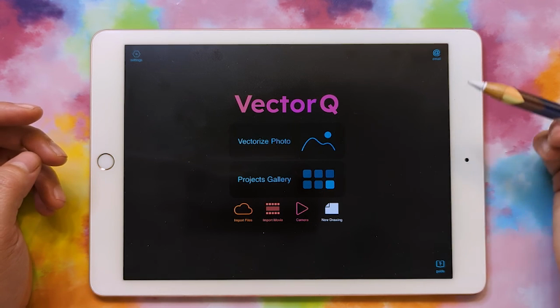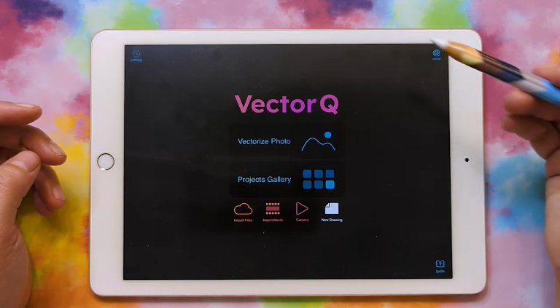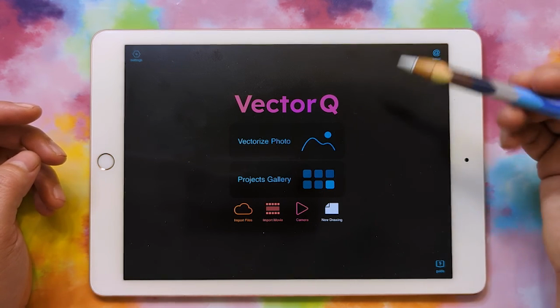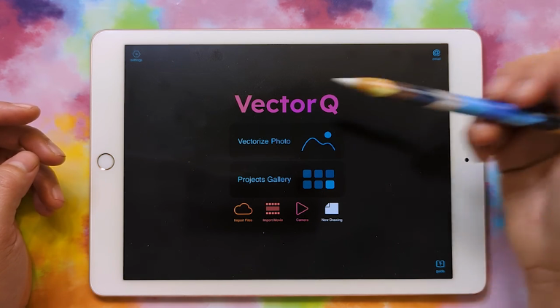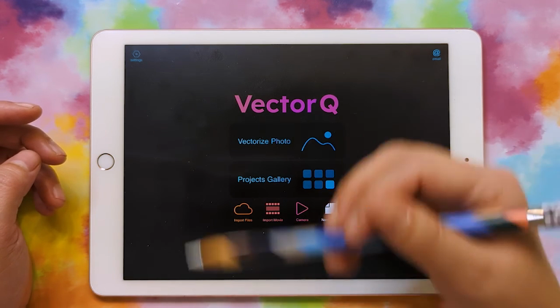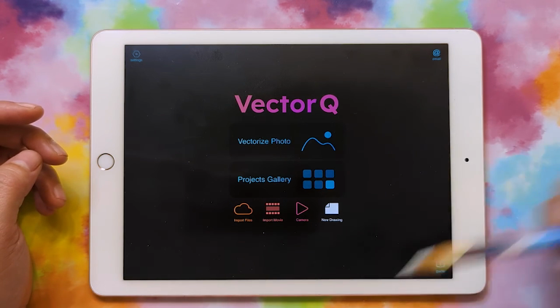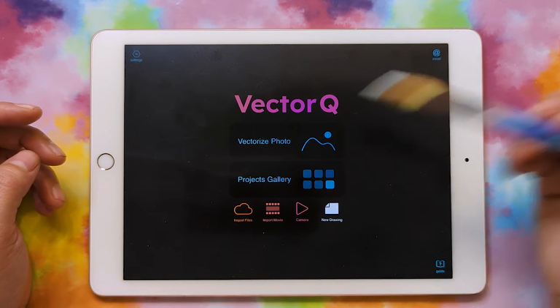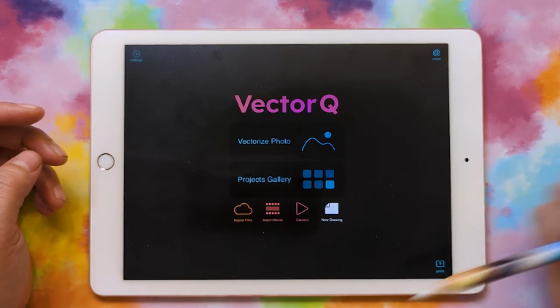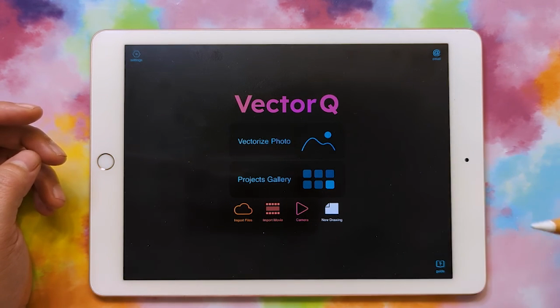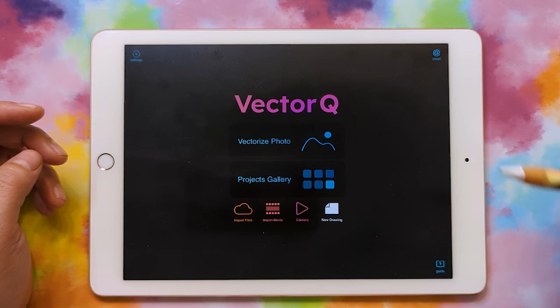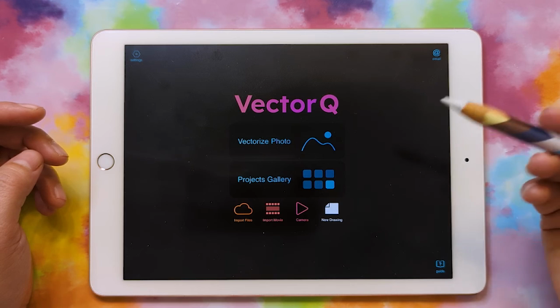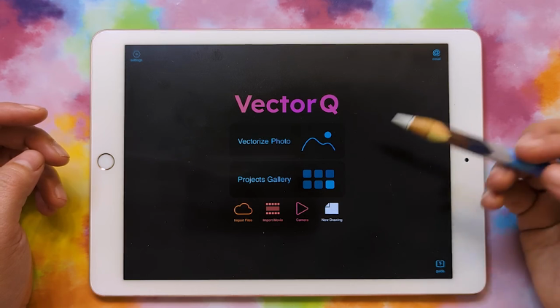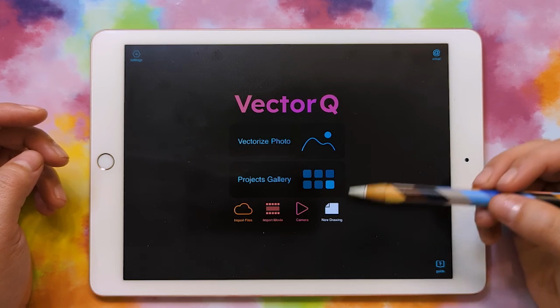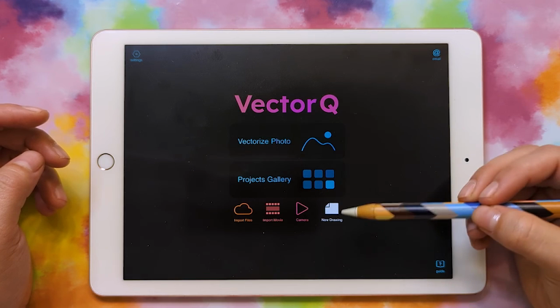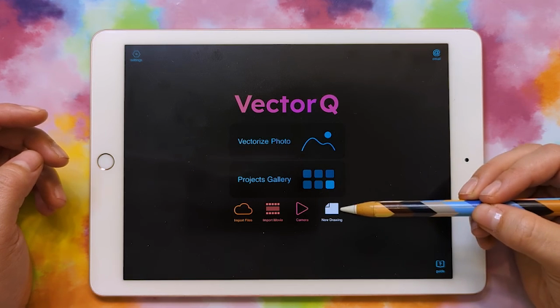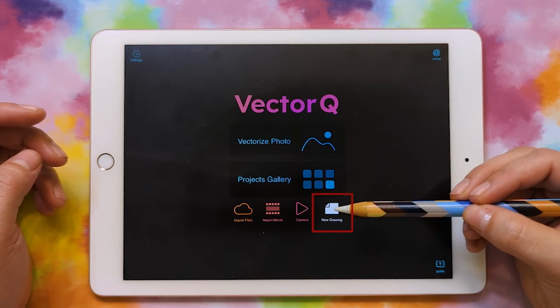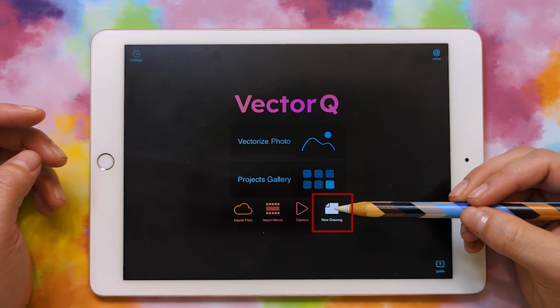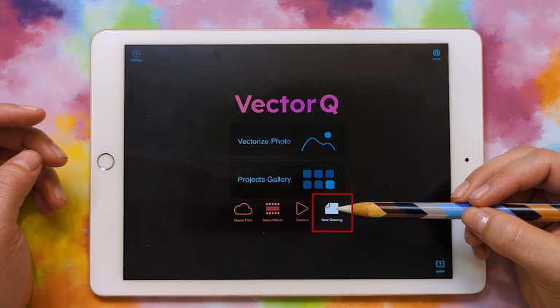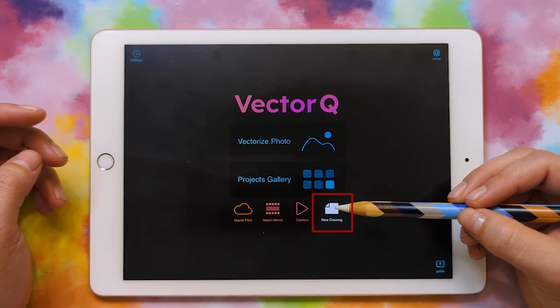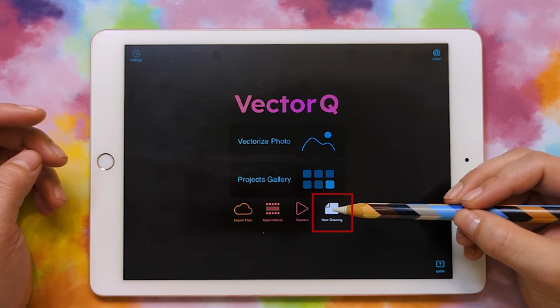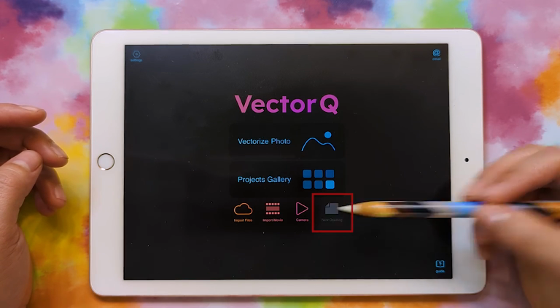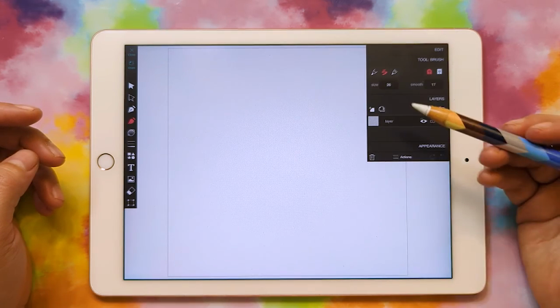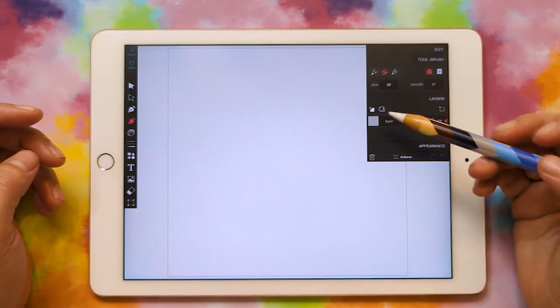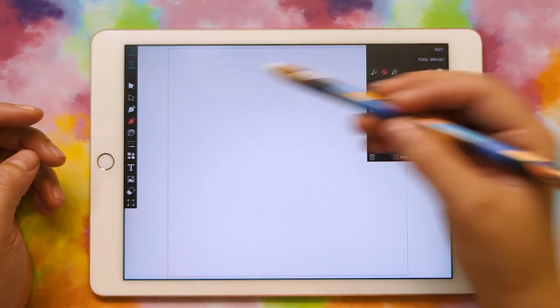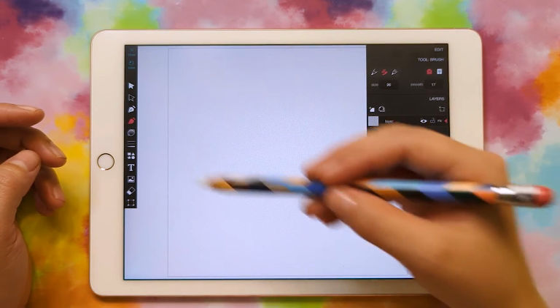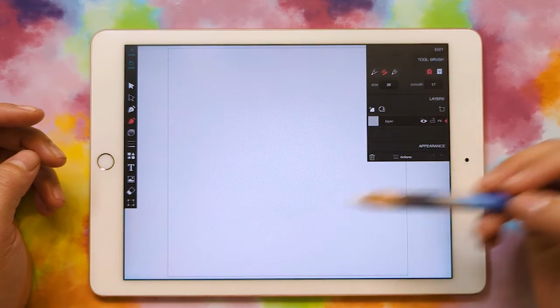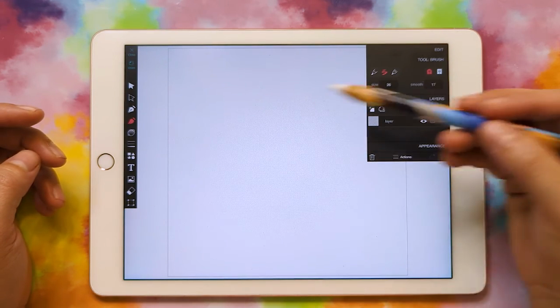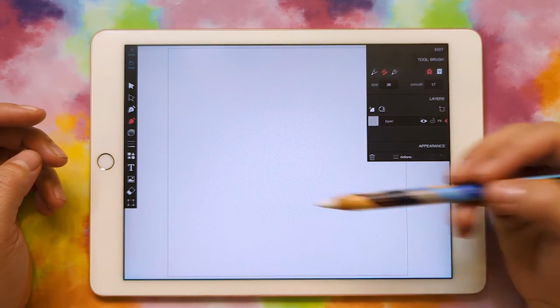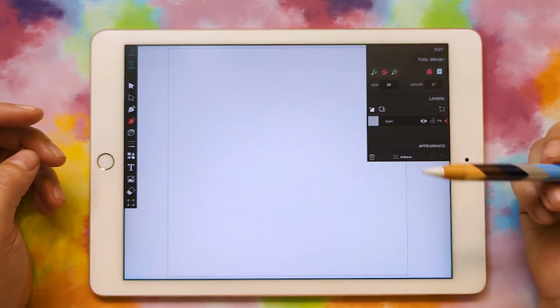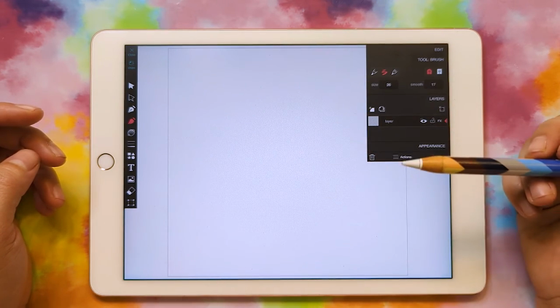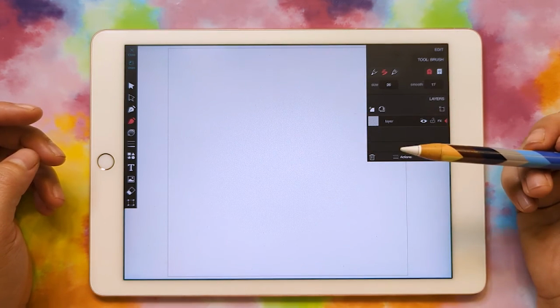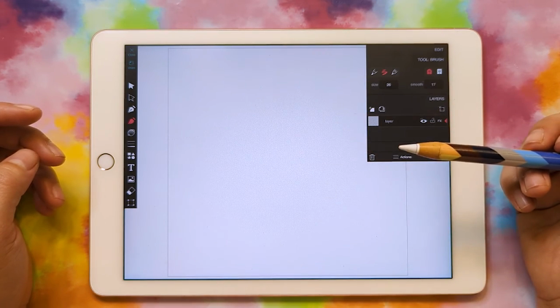When you open up VectorQ, you're going to get to this screen, and you can just click on New Drawing, and this is where we're going to create our new drawing.